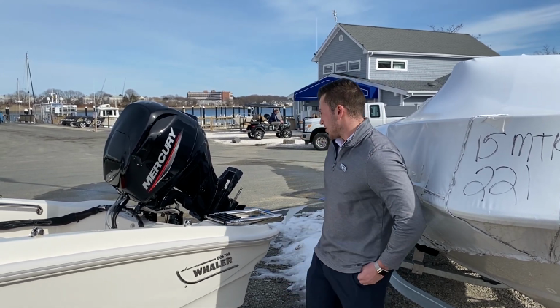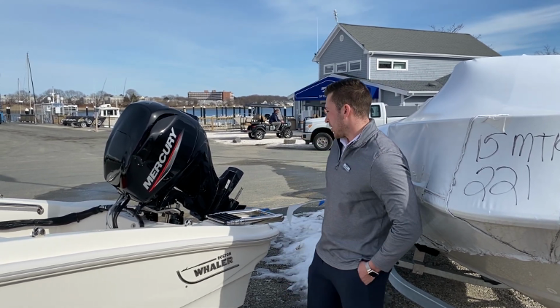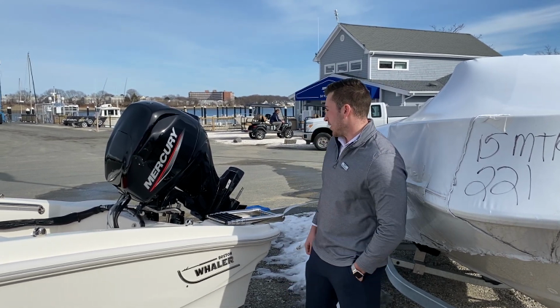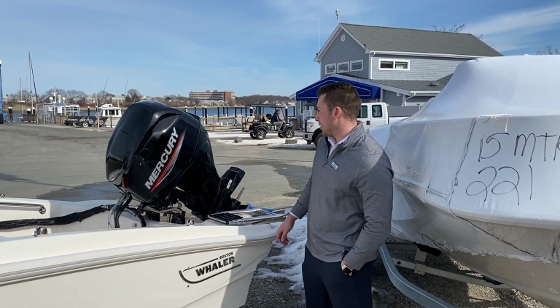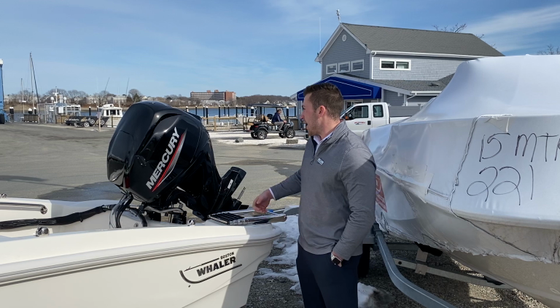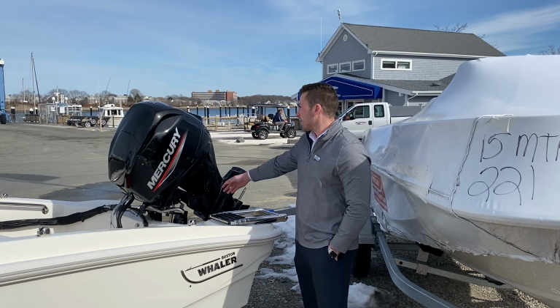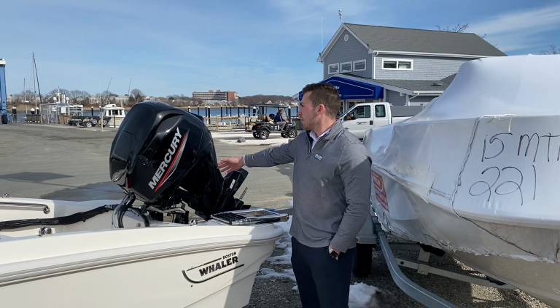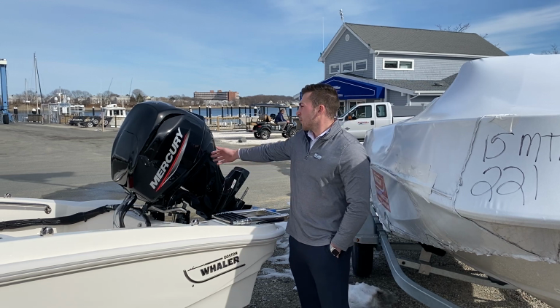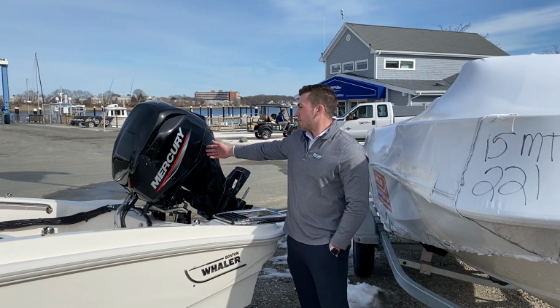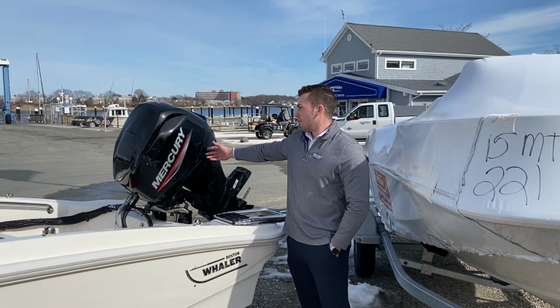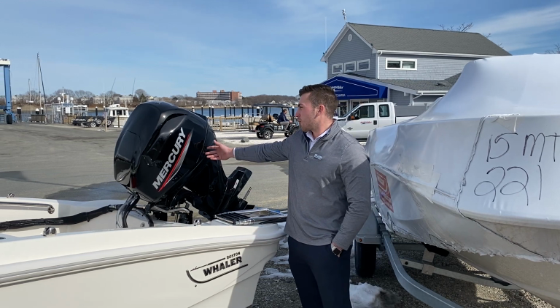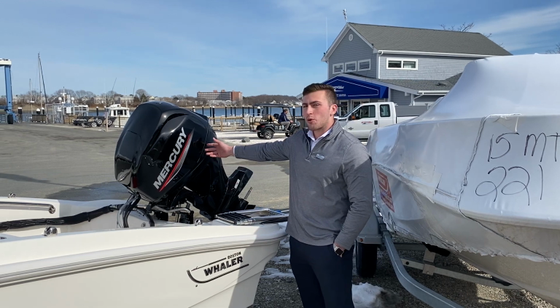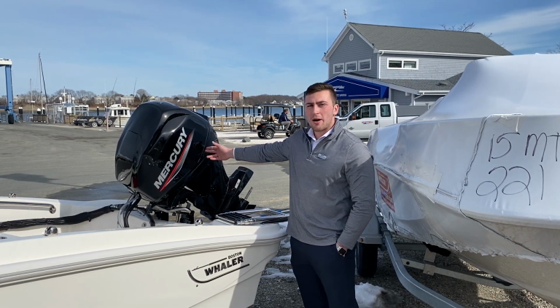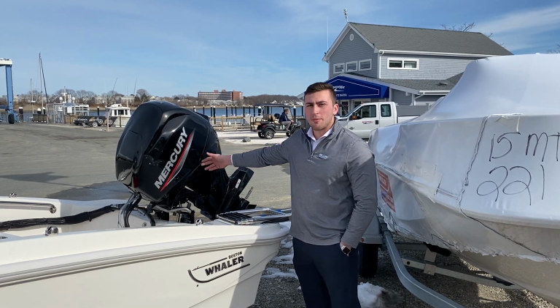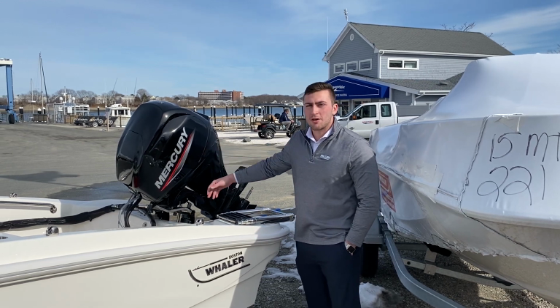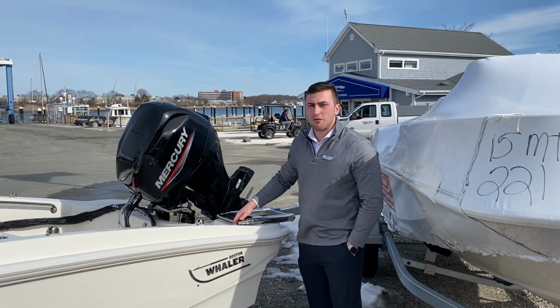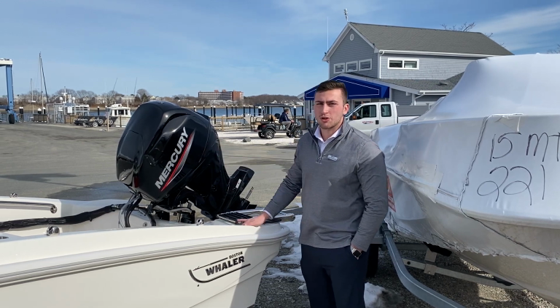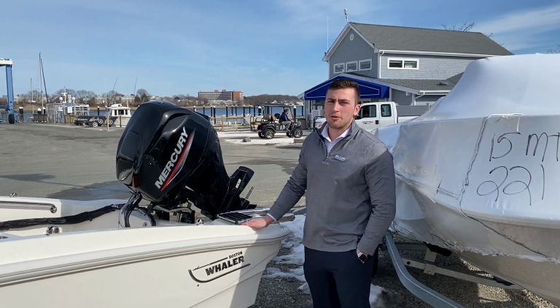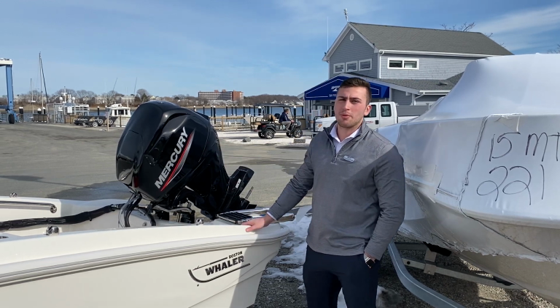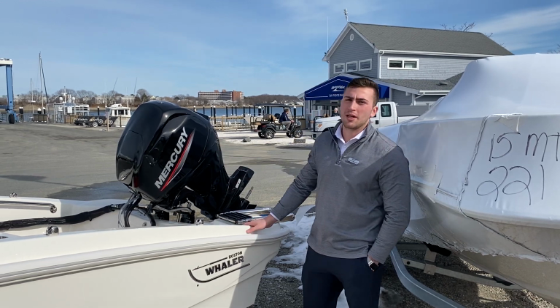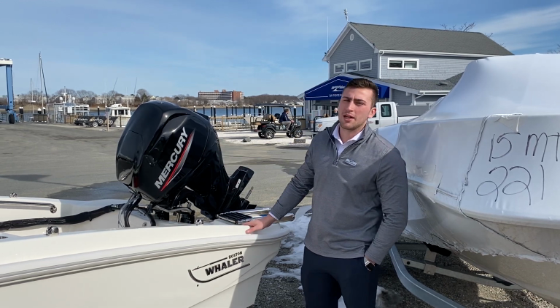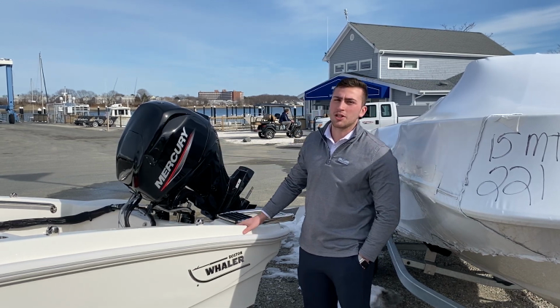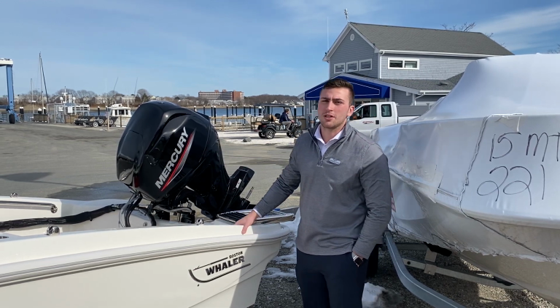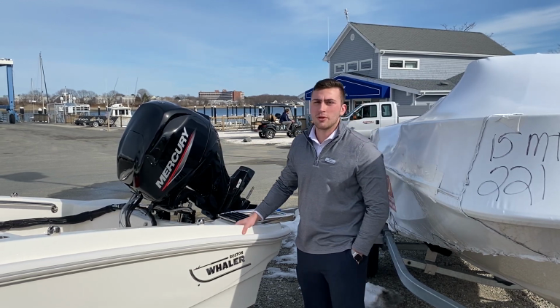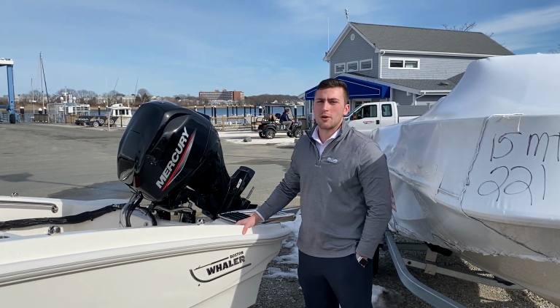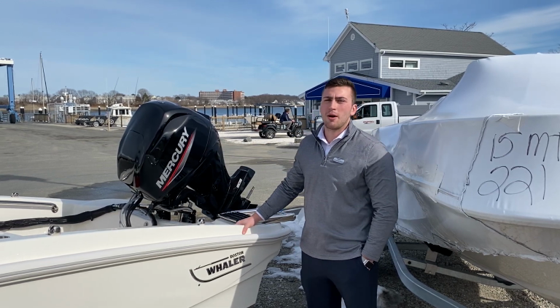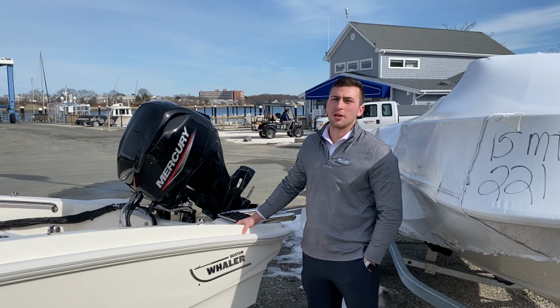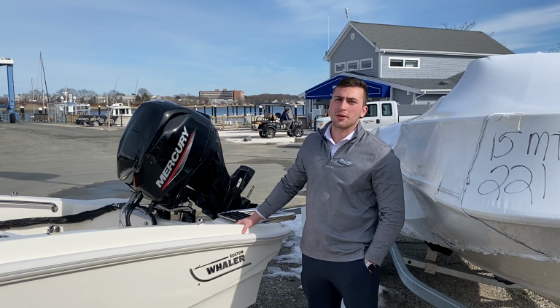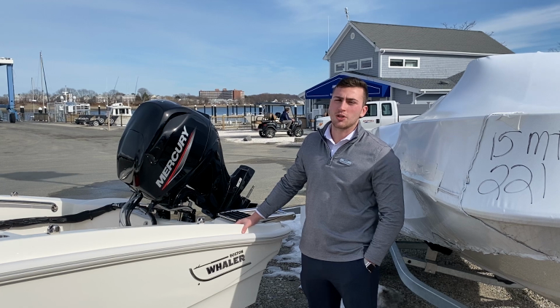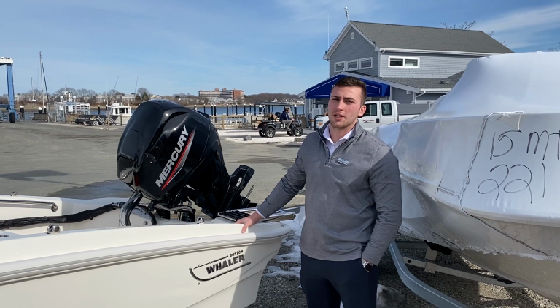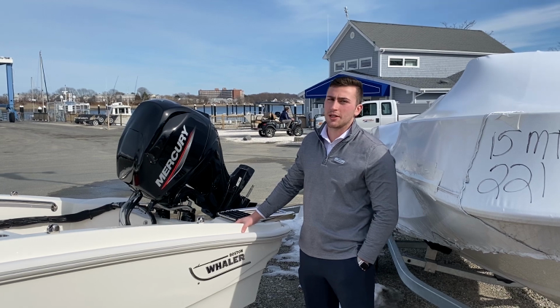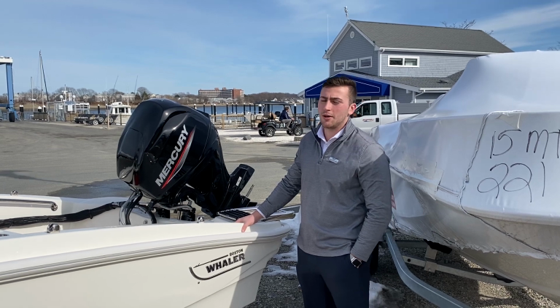Starting here in the back, we have a 40 horsepower Mercury four-stroke — plenty of engine to get you up on plane and get you where you need to go.